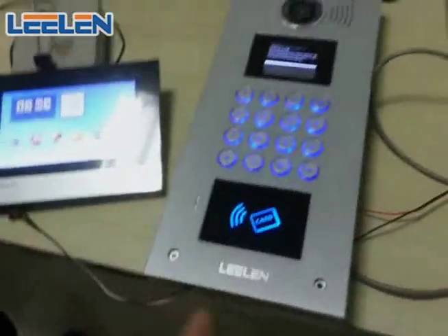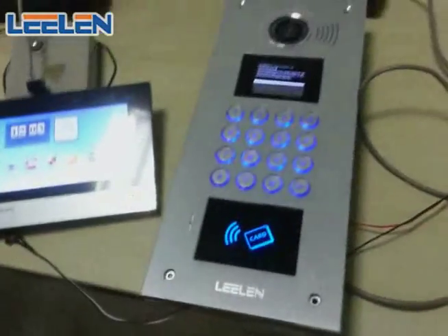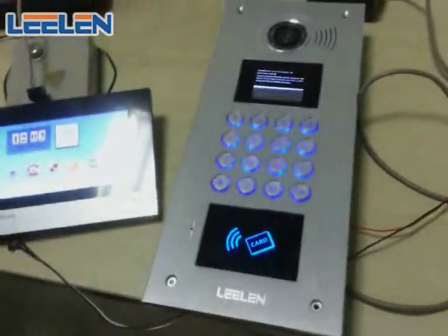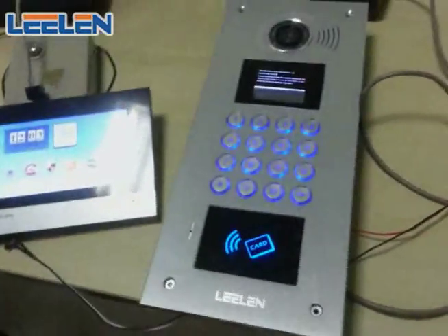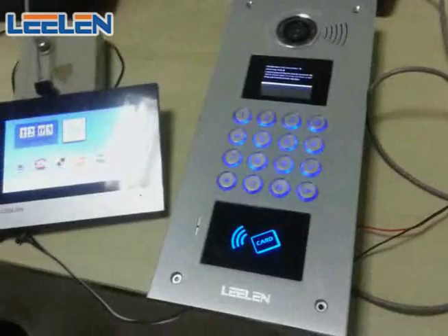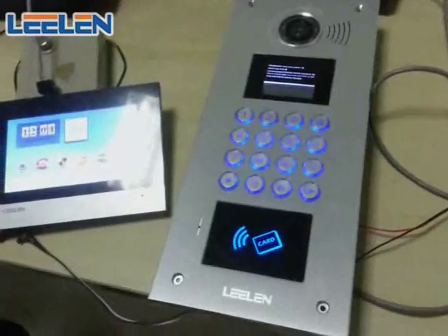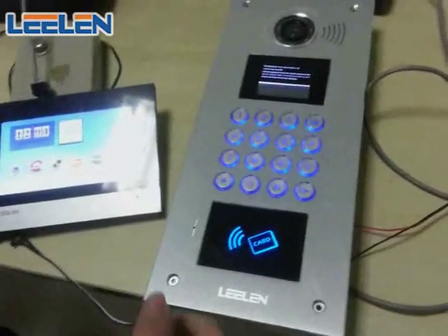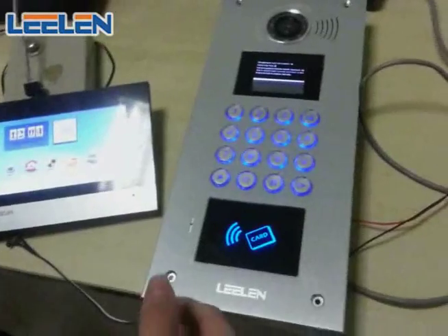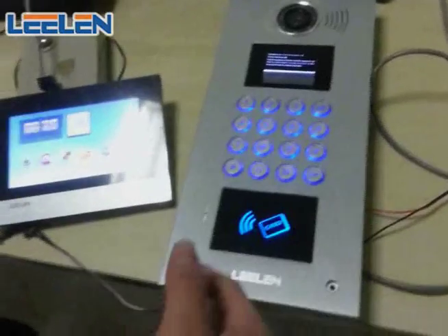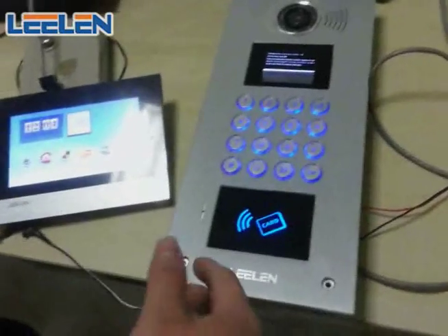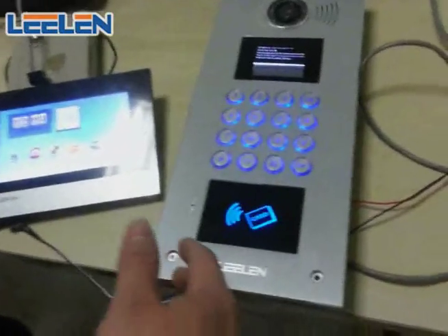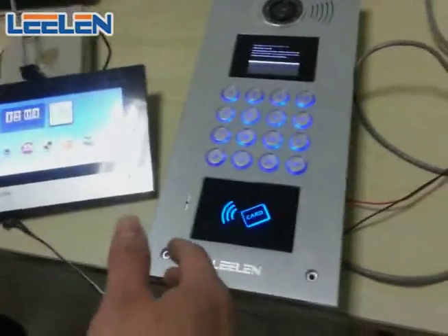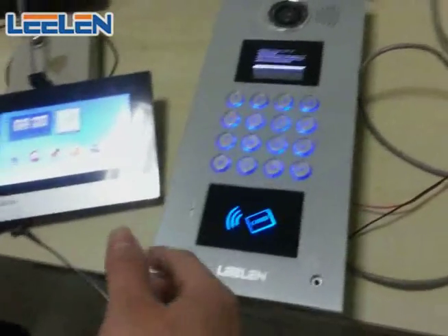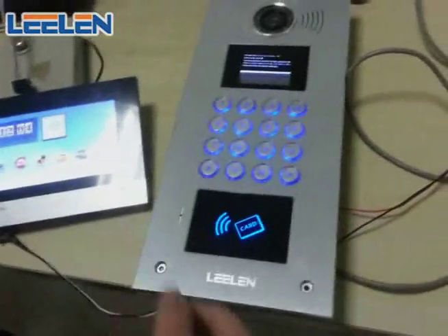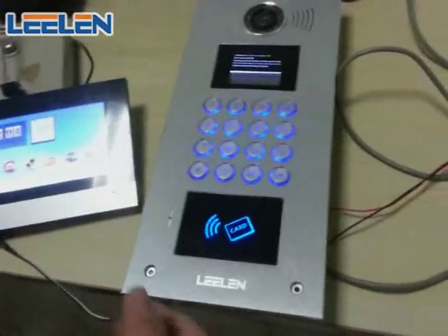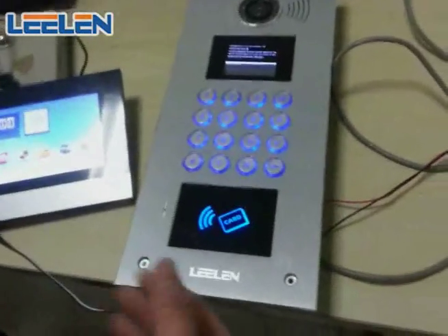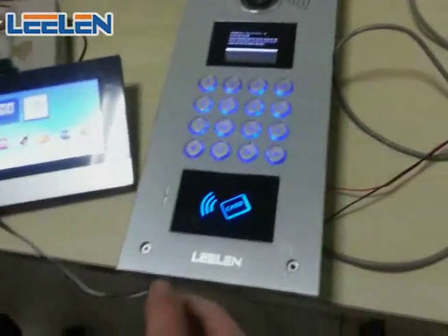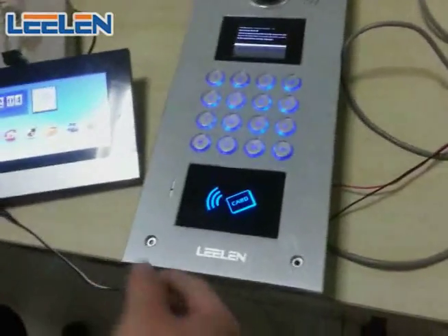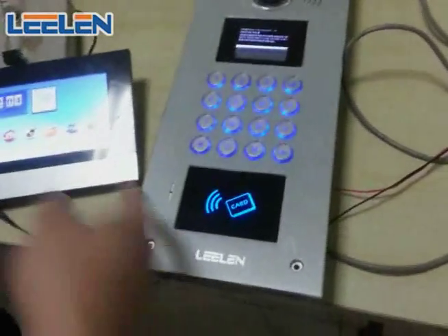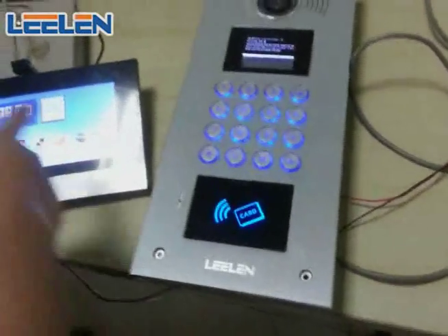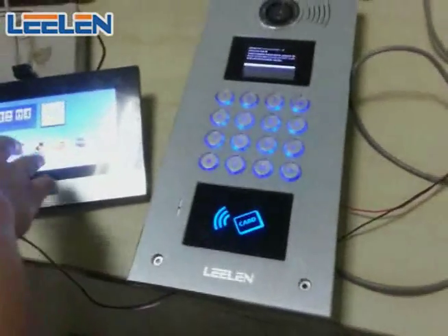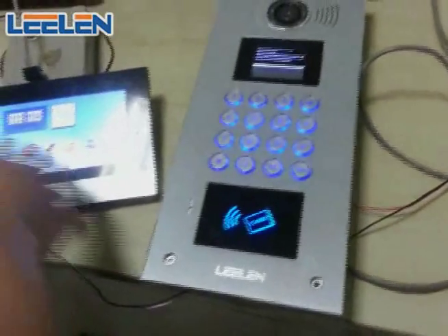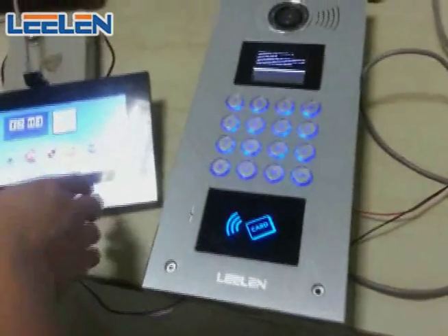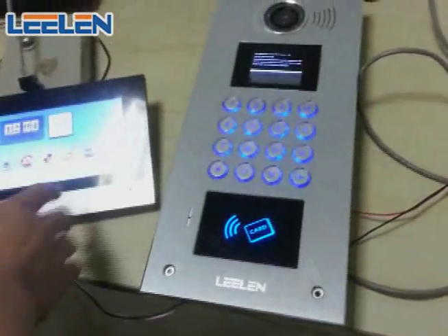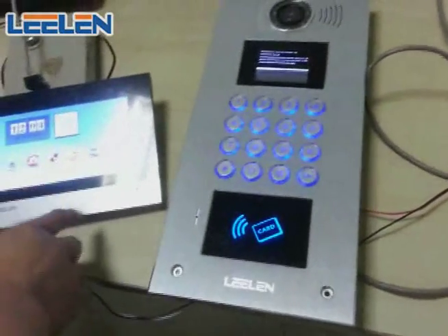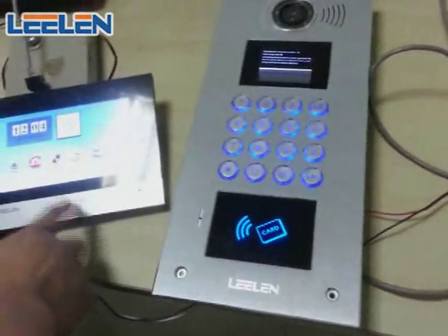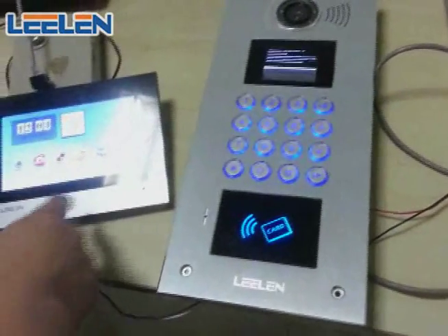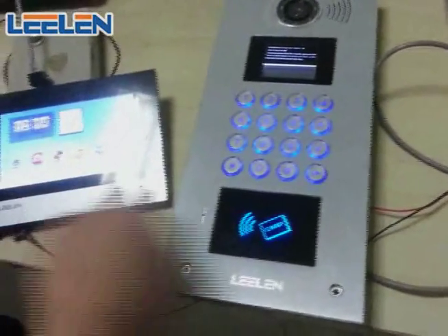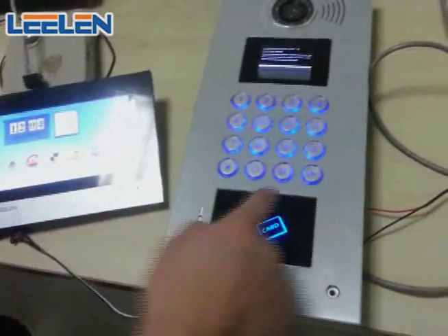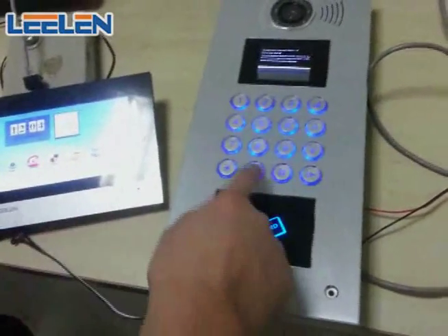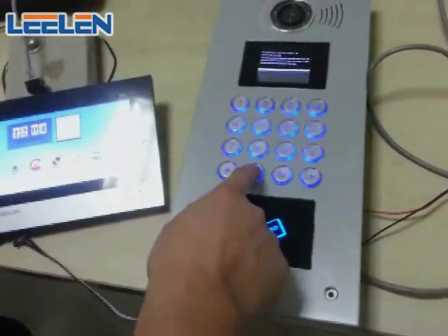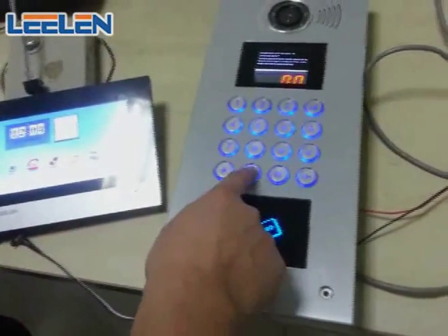Now I will dial 001 to call this indoor monitor.